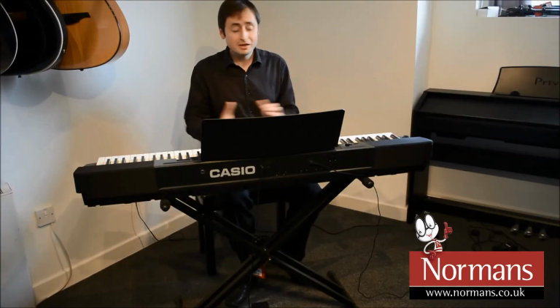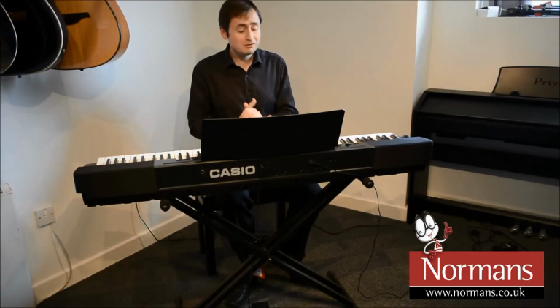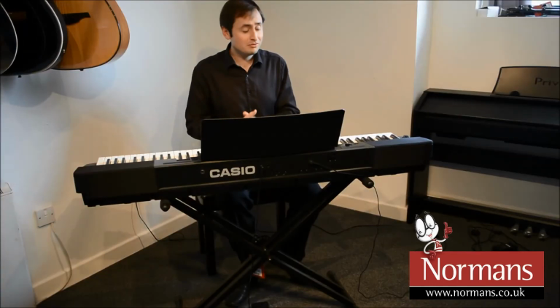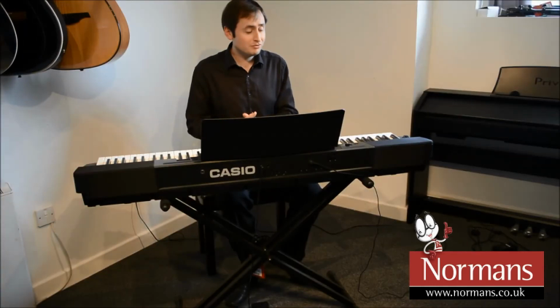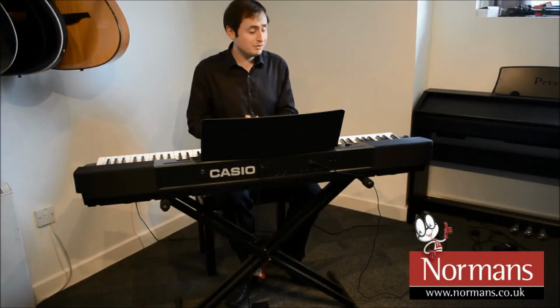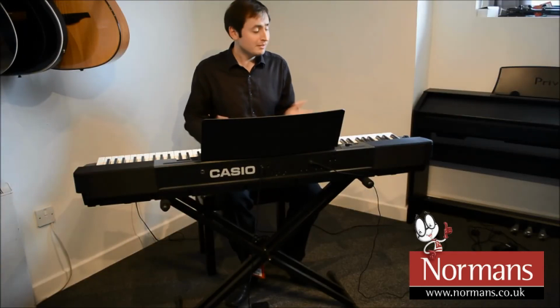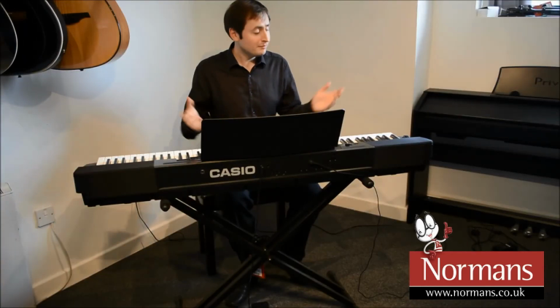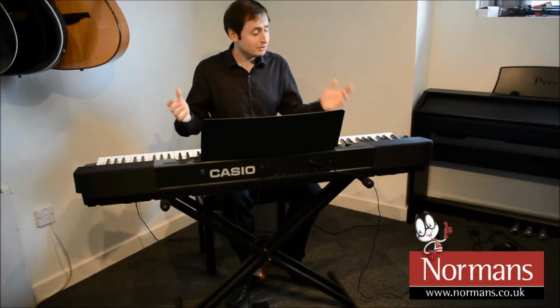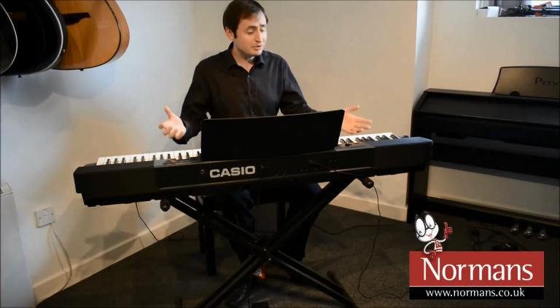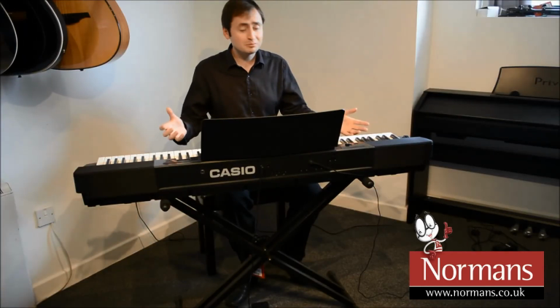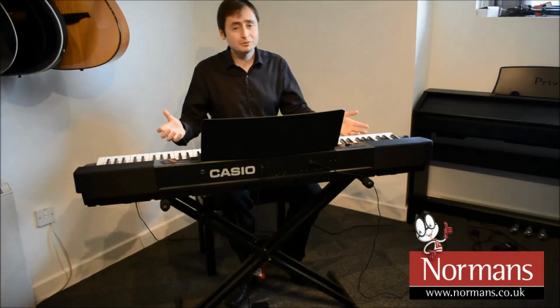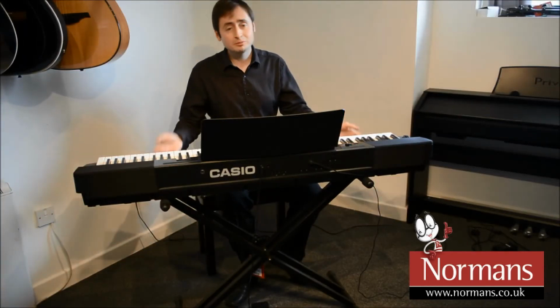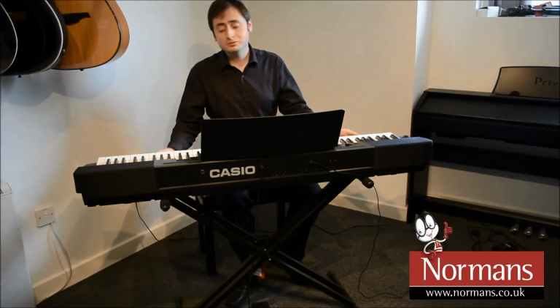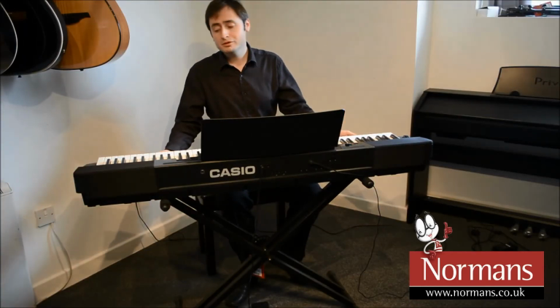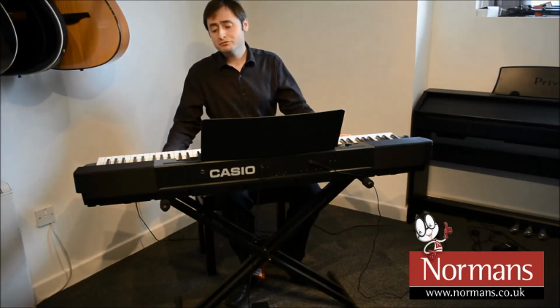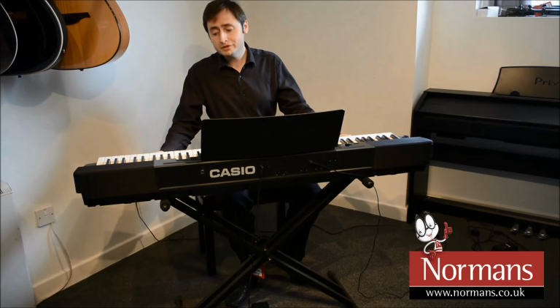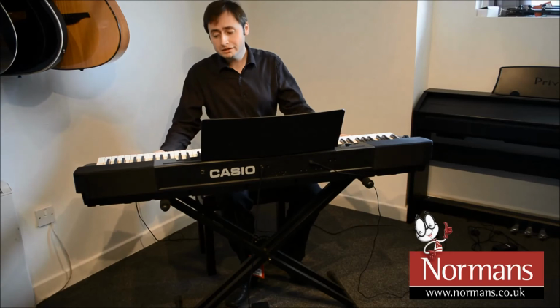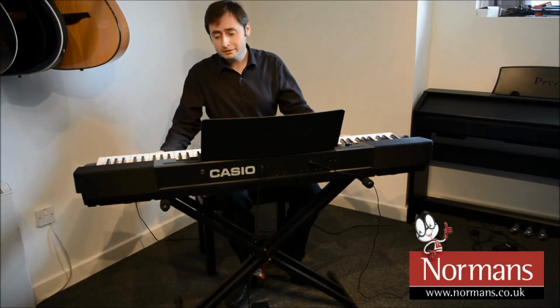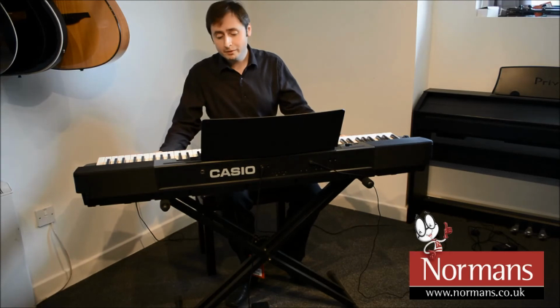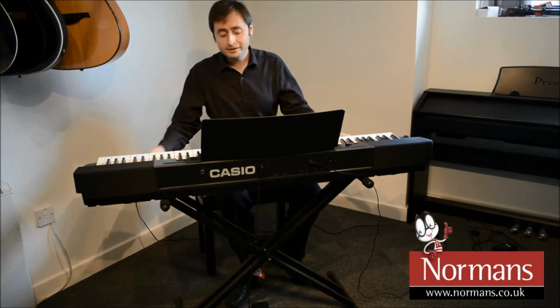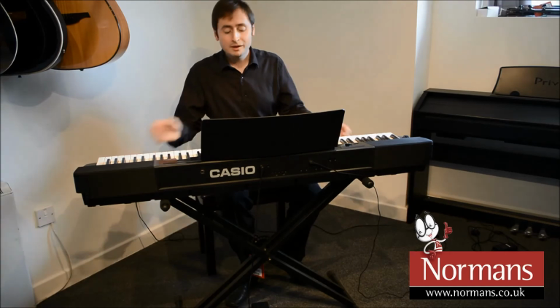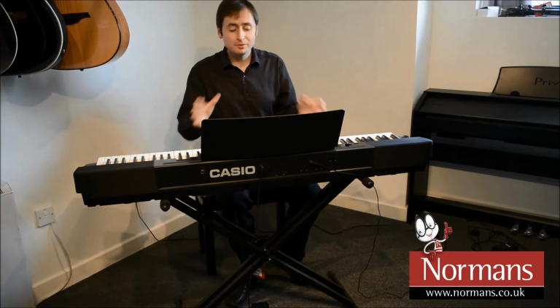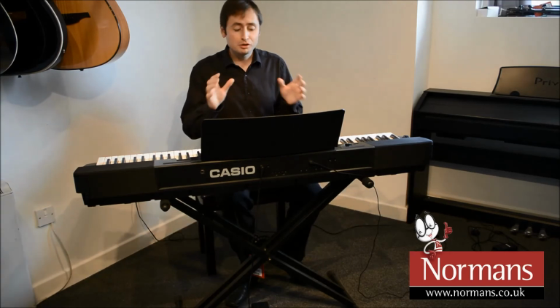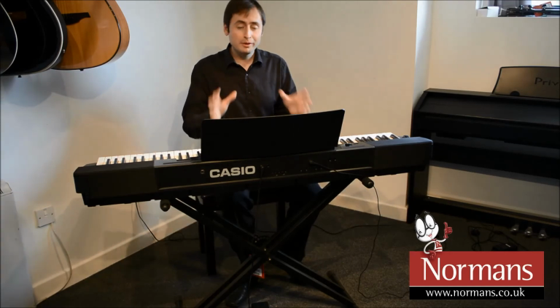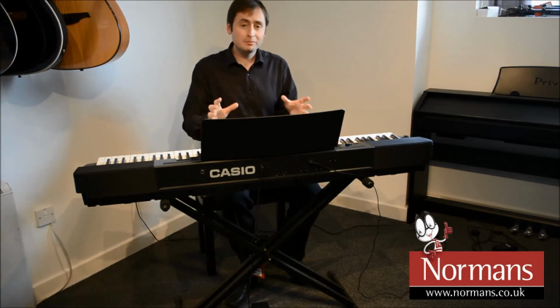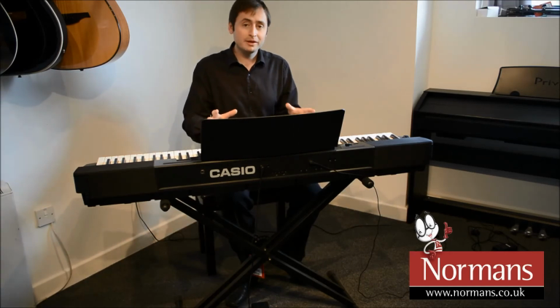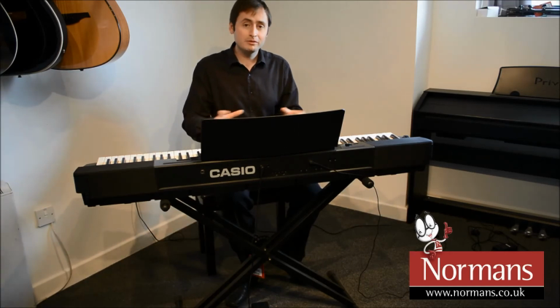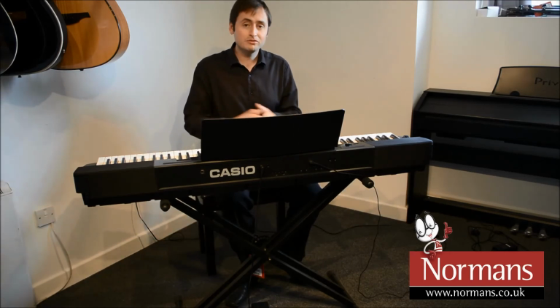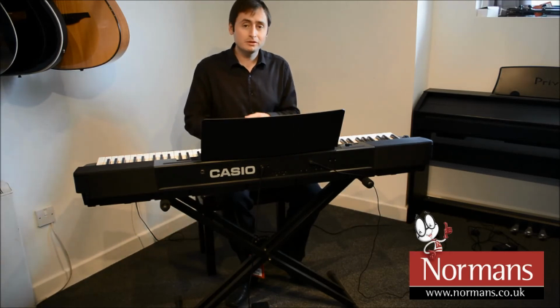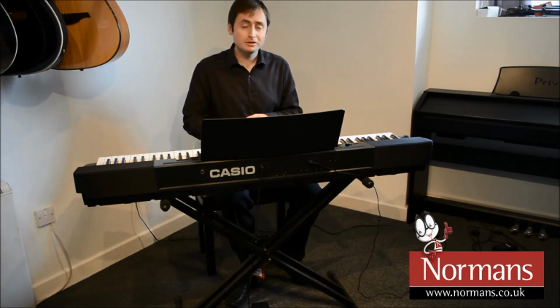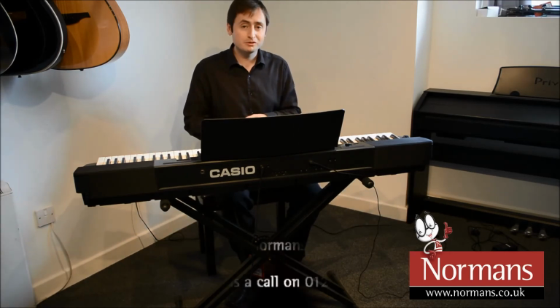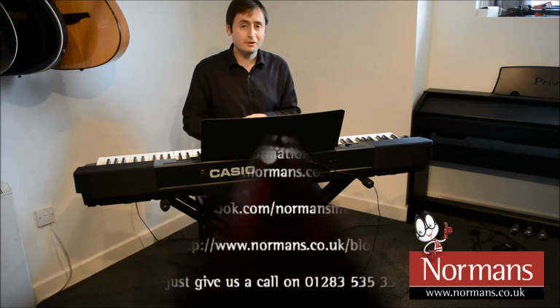PX350 — nice and portable, really lightweight, but a great piano feel as well.